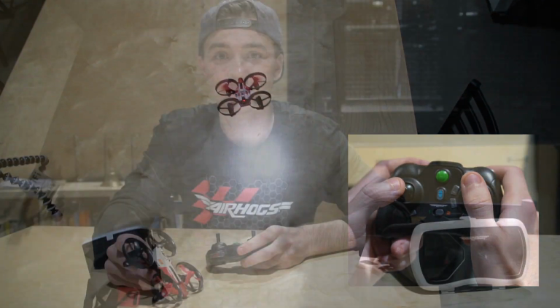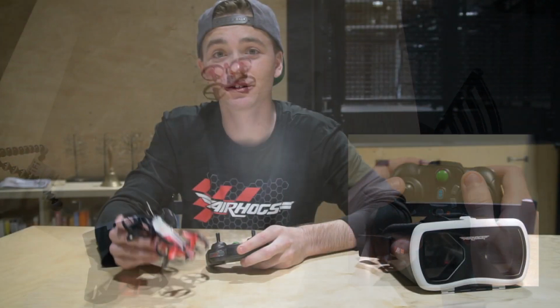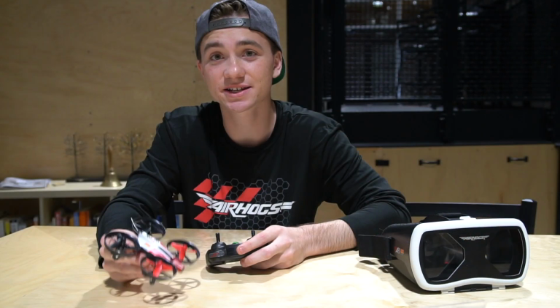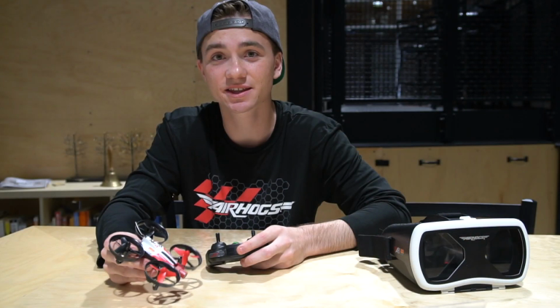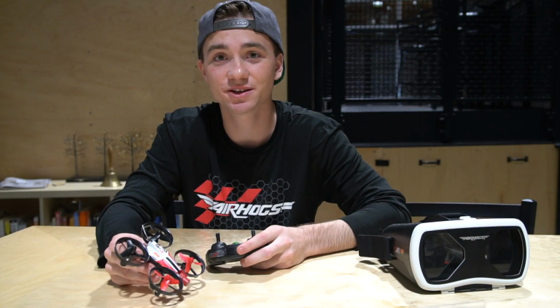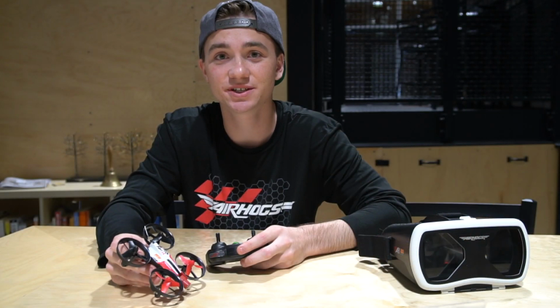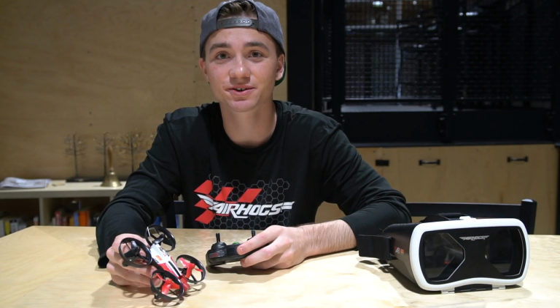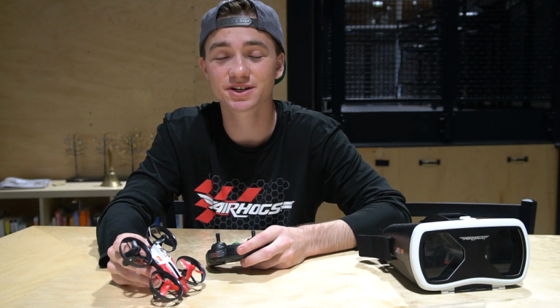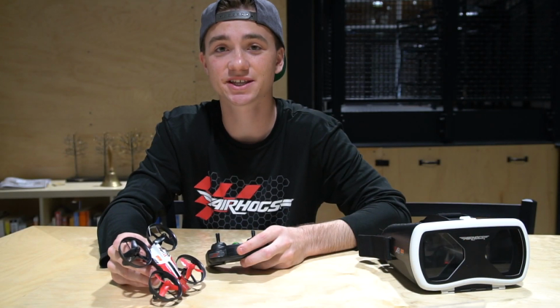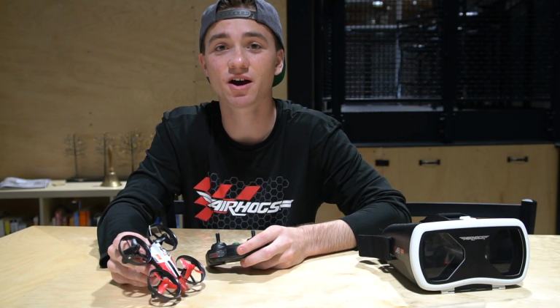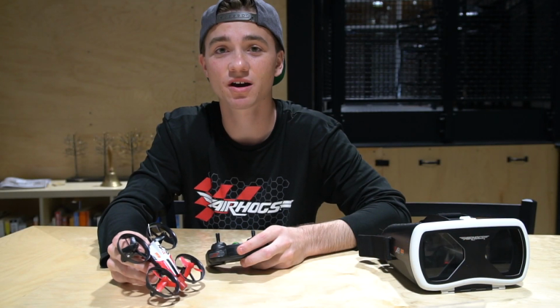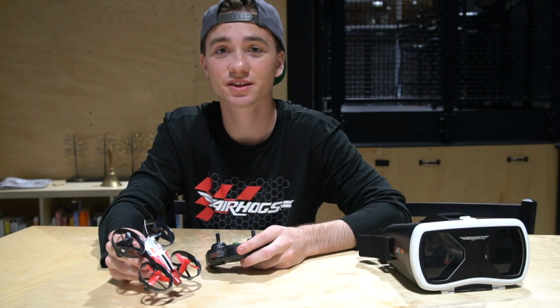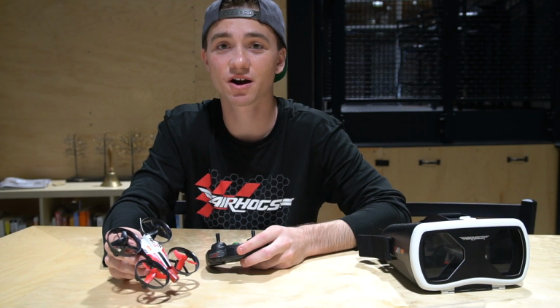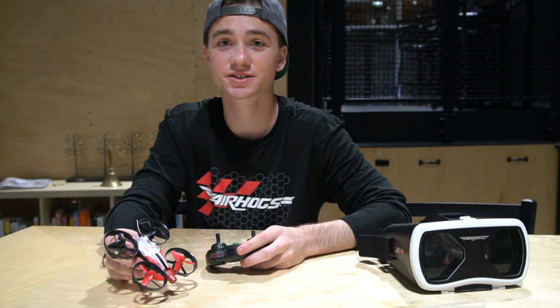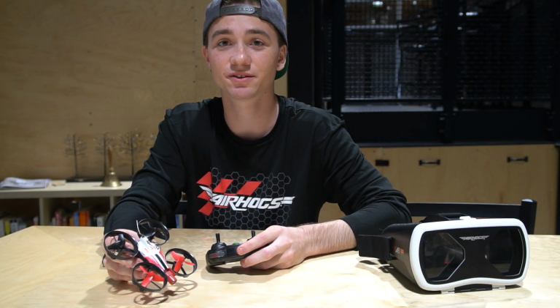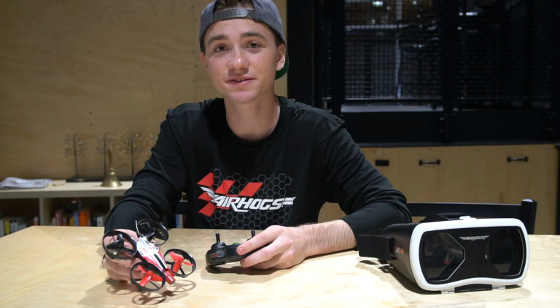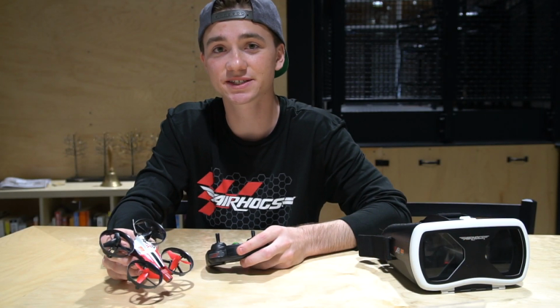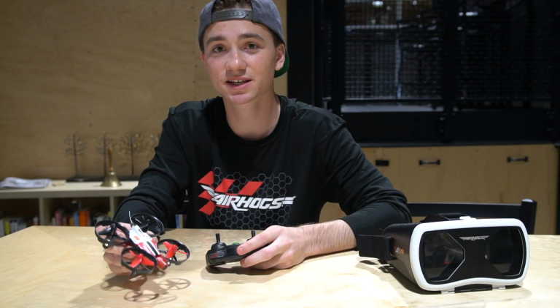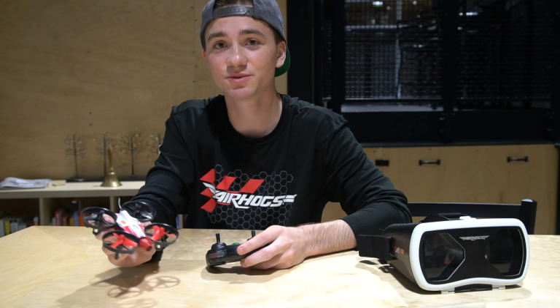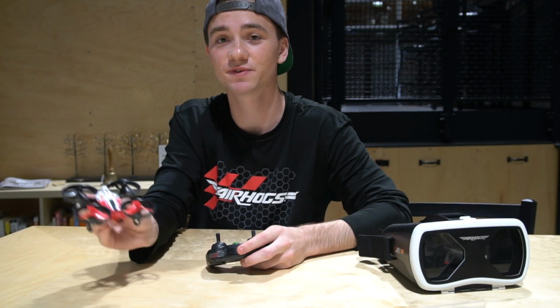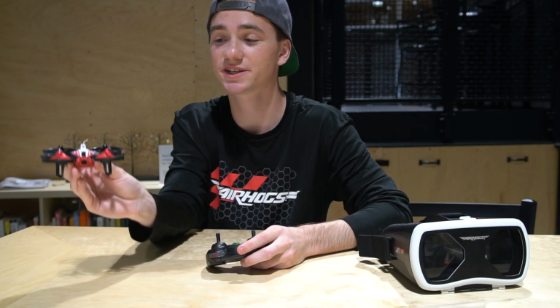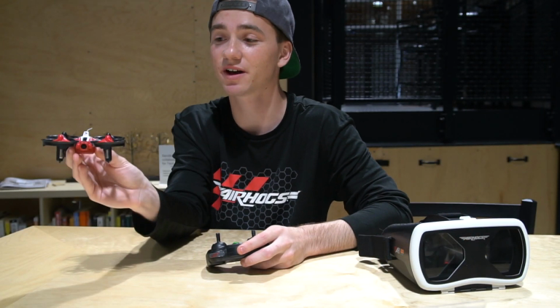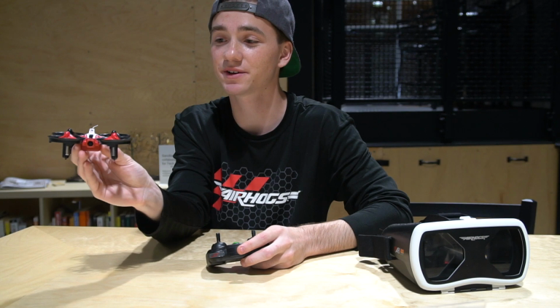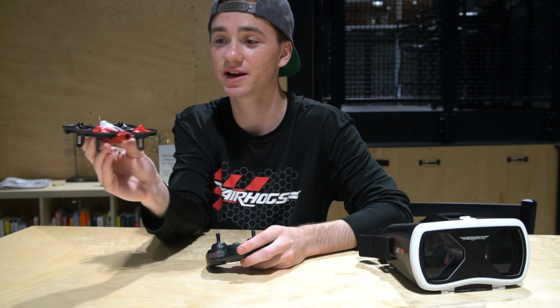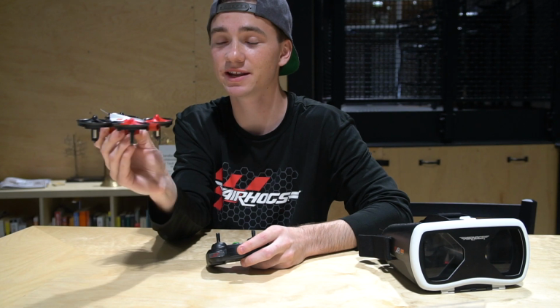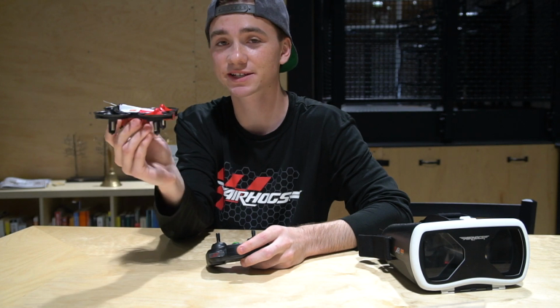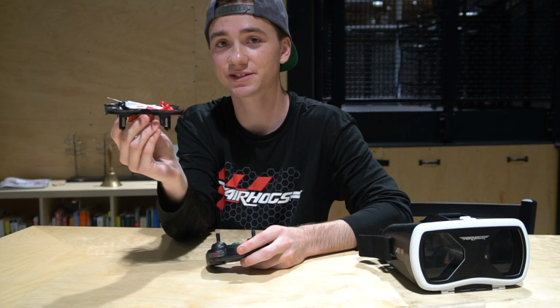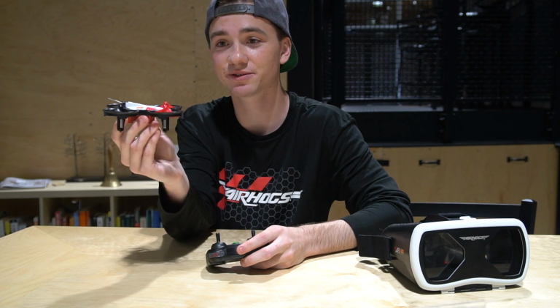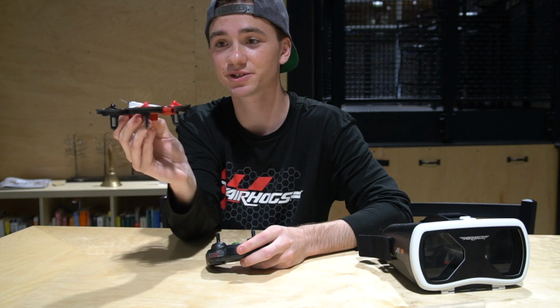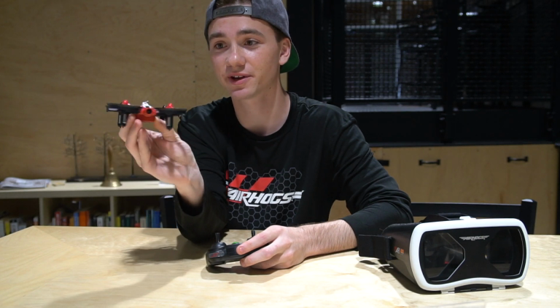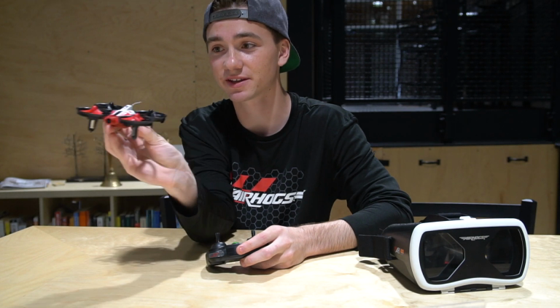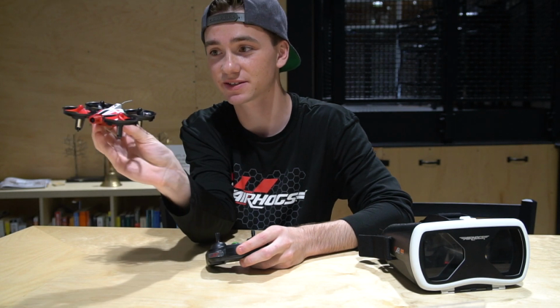And the last thing that you need to learn is the yaw. The yaw is on the left stick — you move the stick left and right and it's going to turn the drone like this.